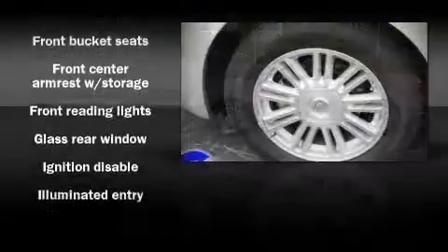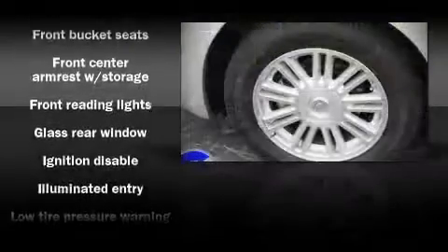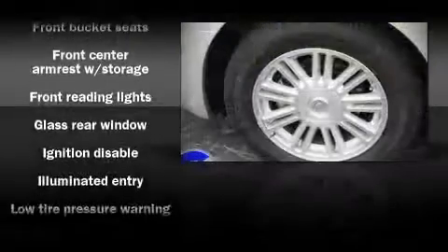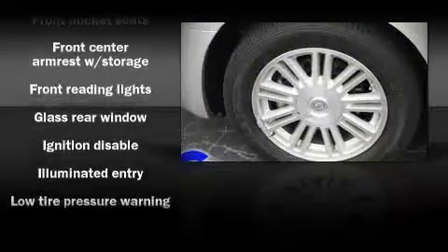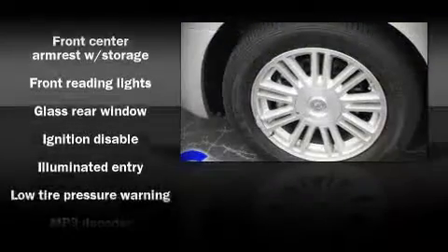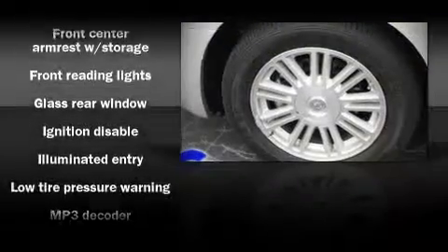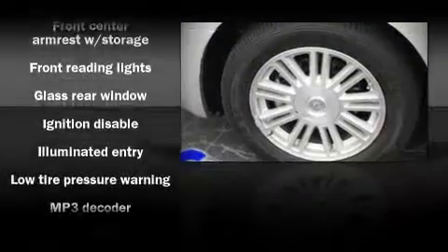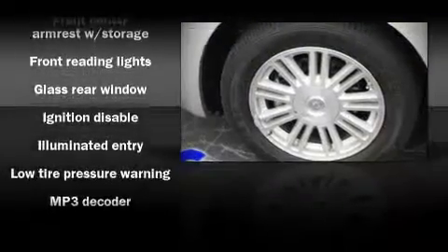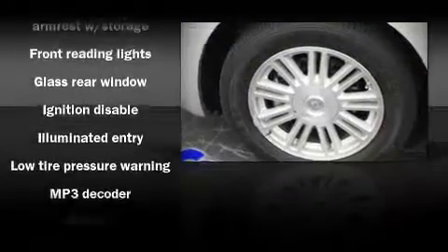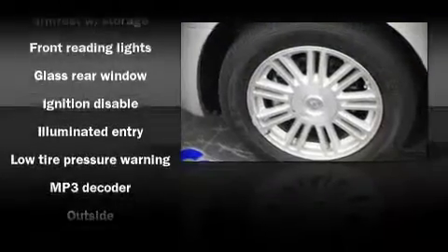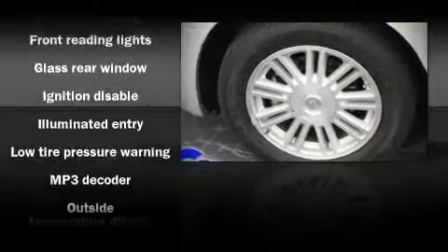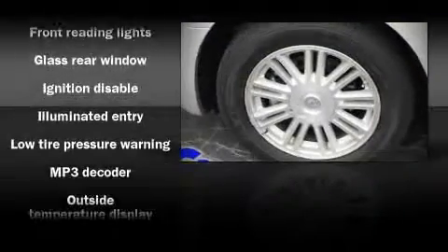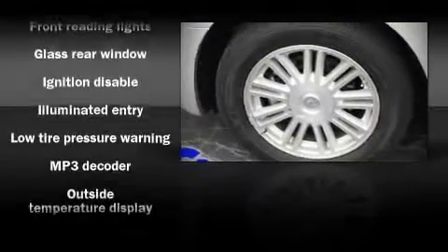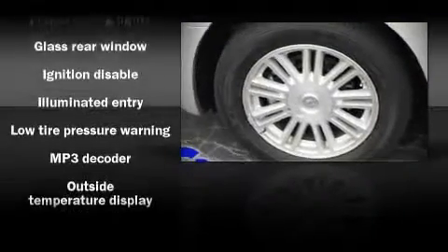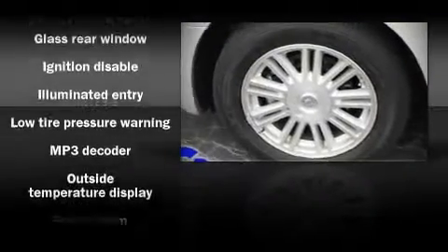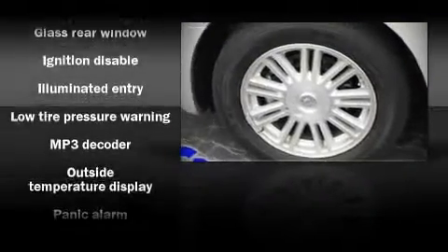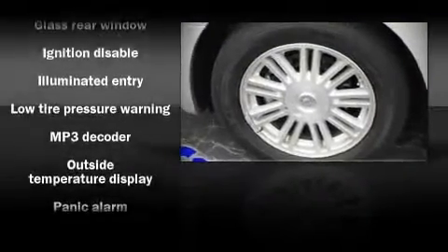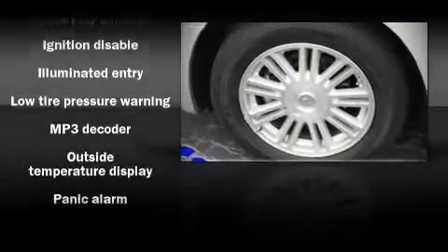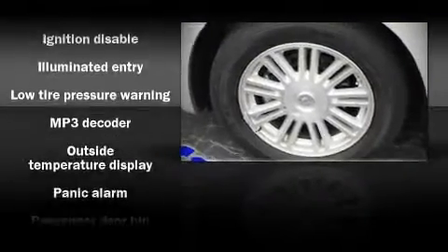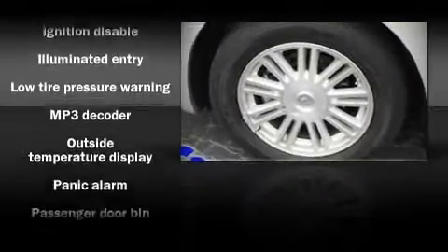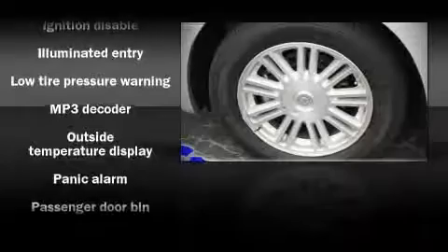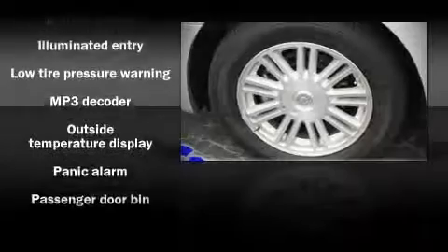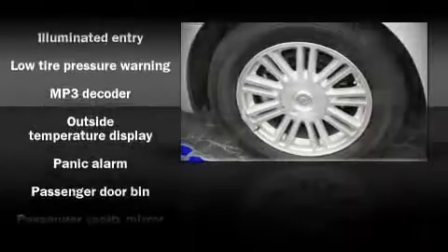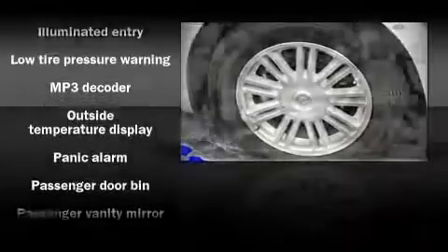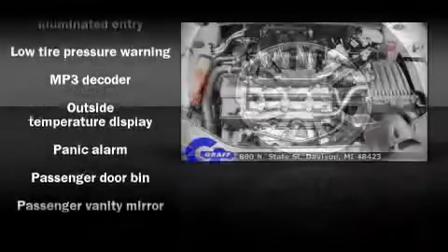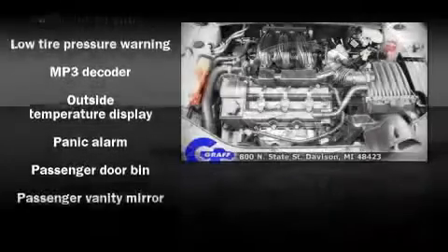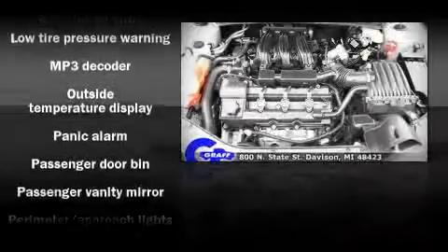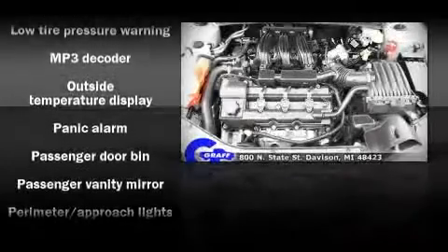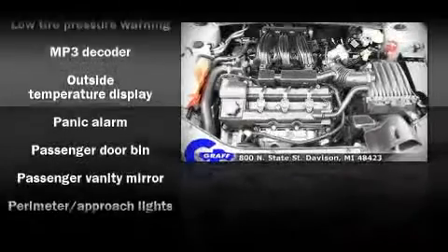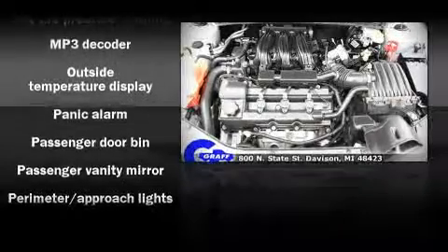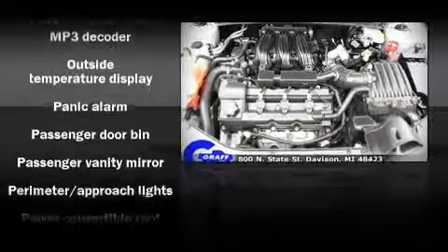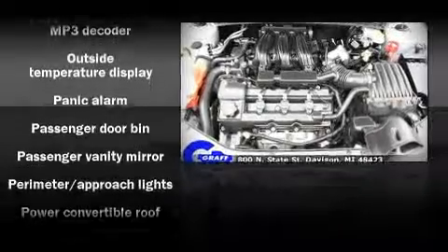Audio features include a CD player with AM-FM radio and six well-positioned speakers.